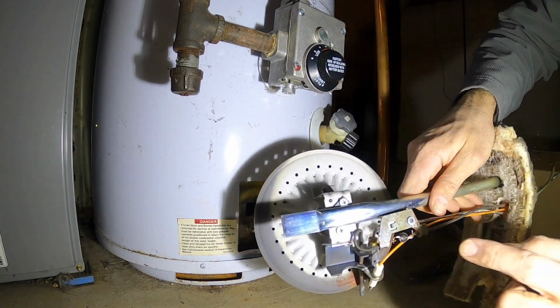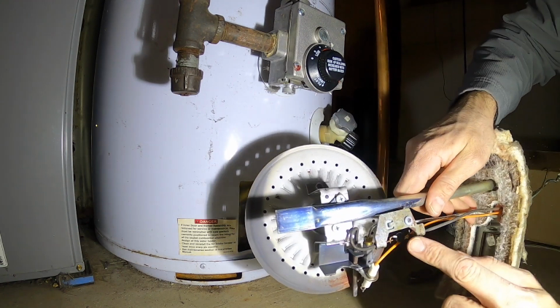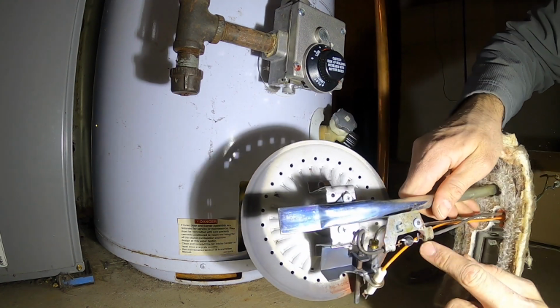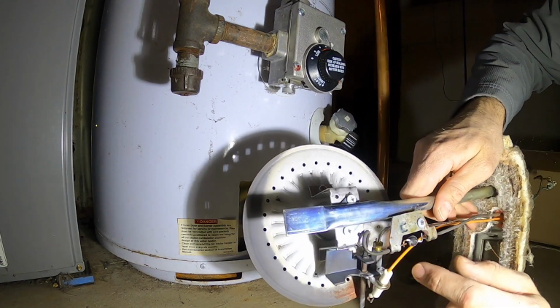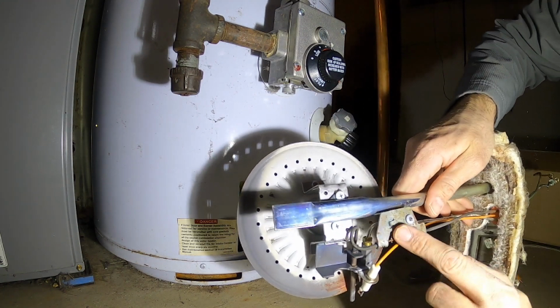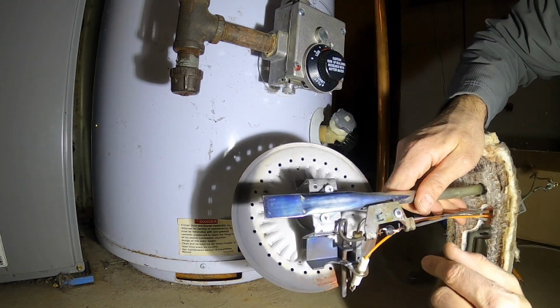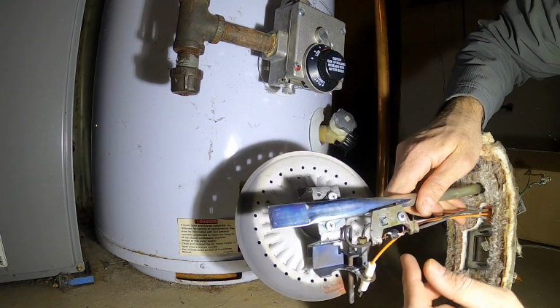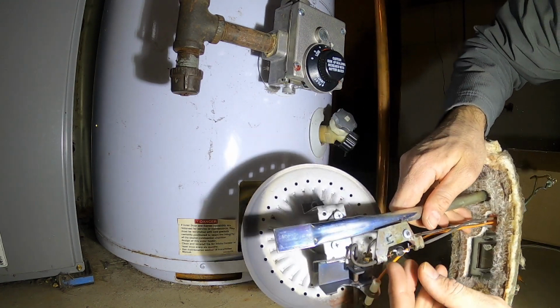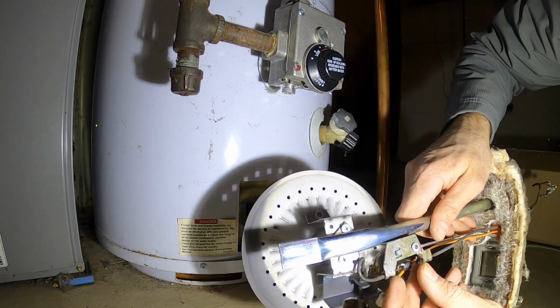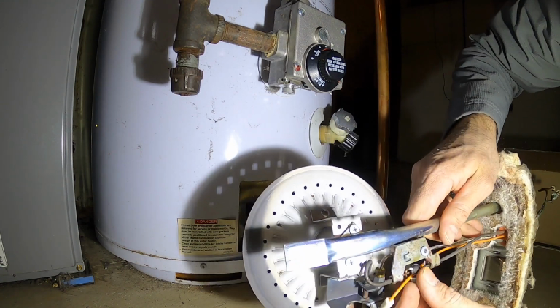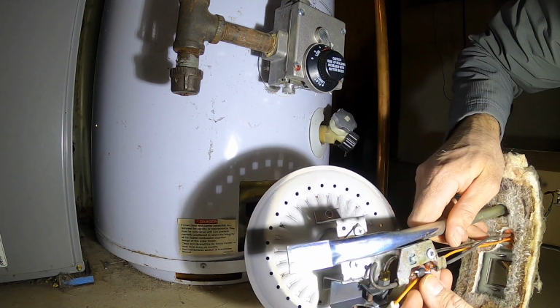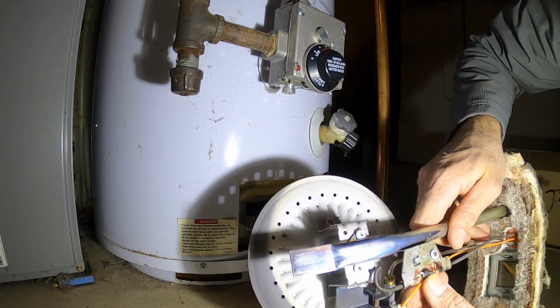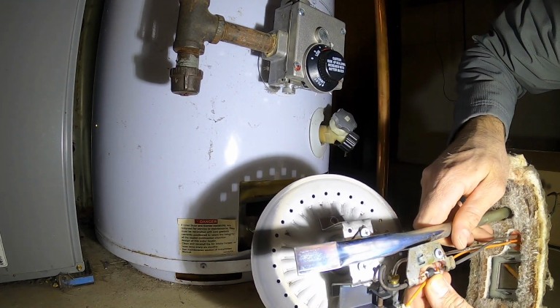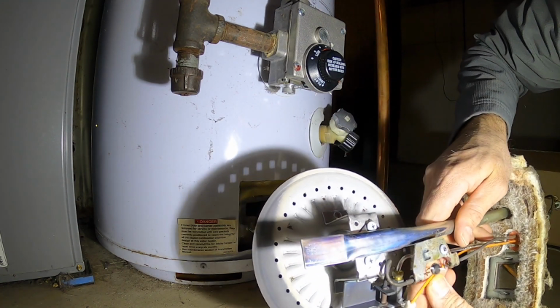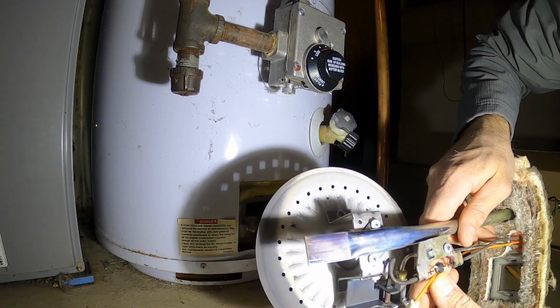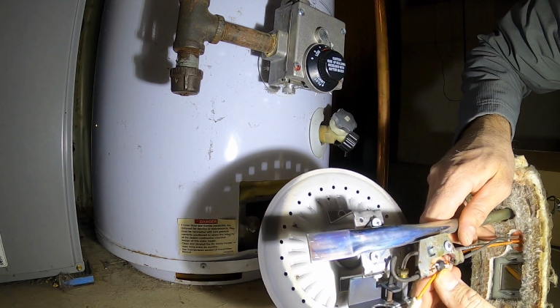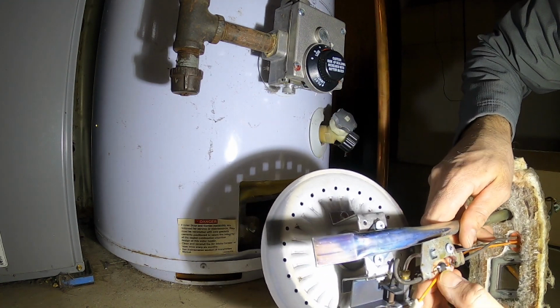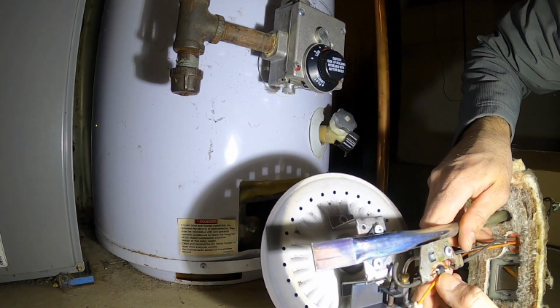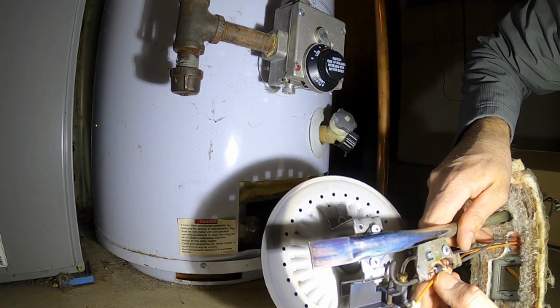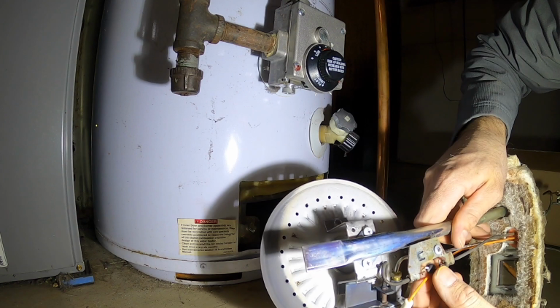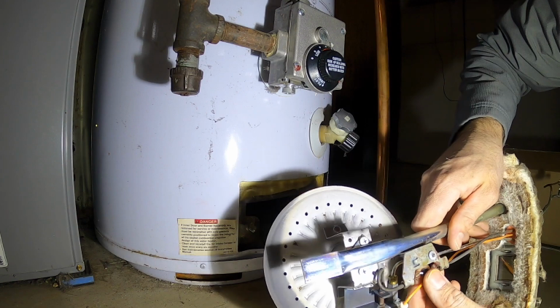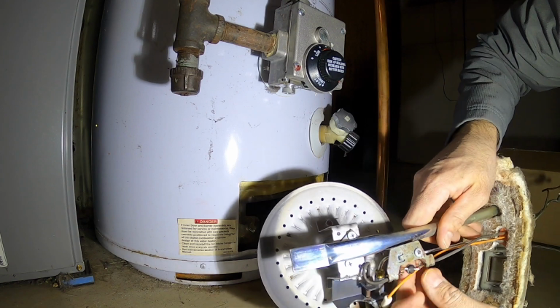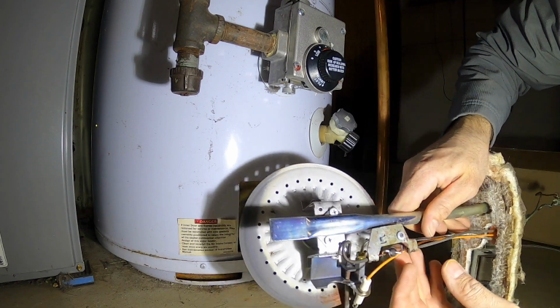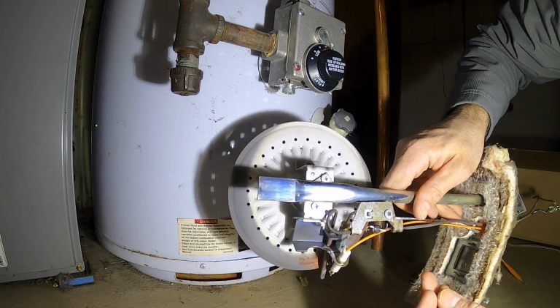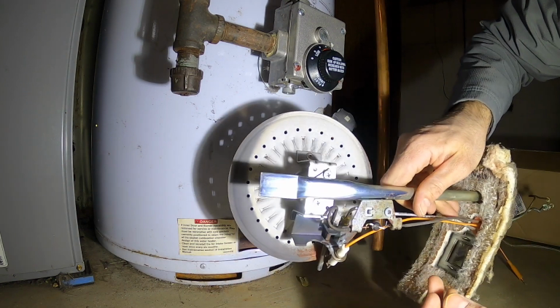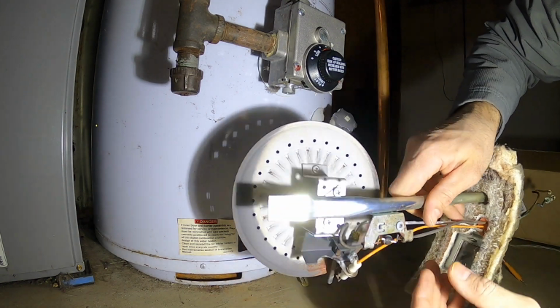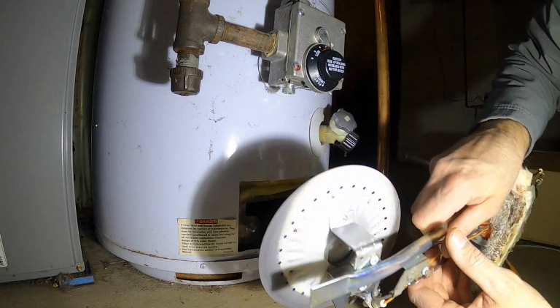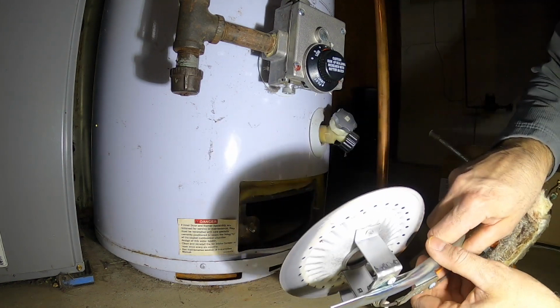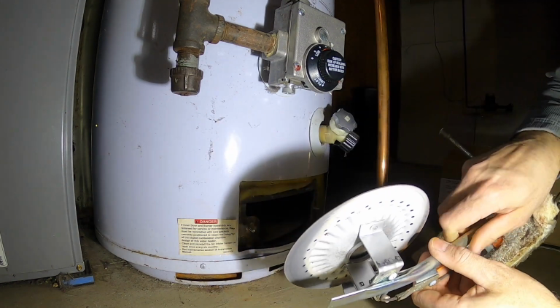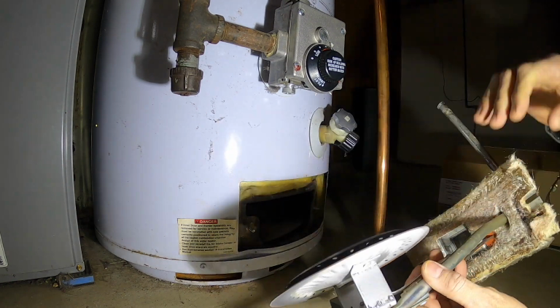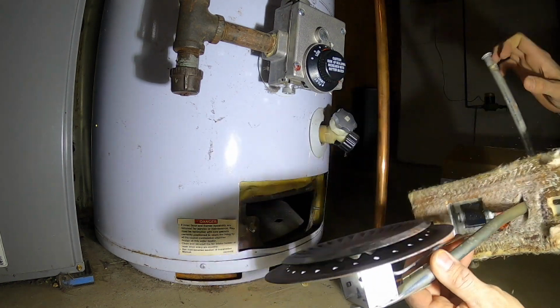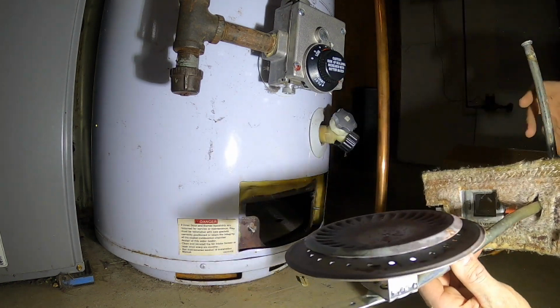On the underside of the burner, you can see a high temperature cutout switch that is connected to the flame sensor.